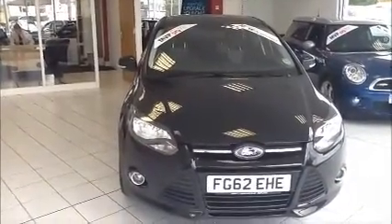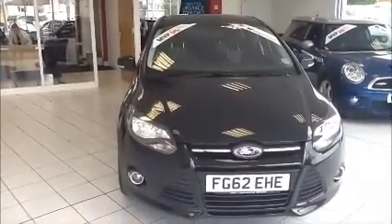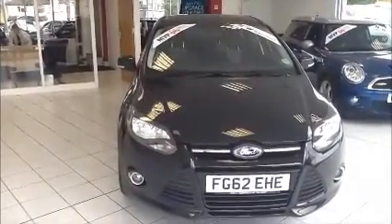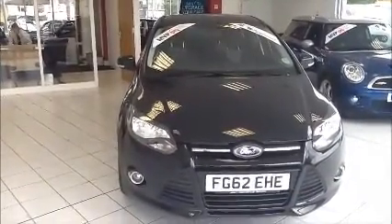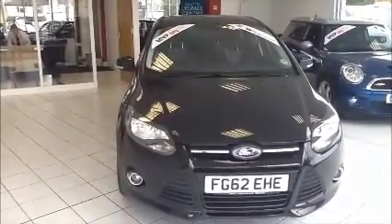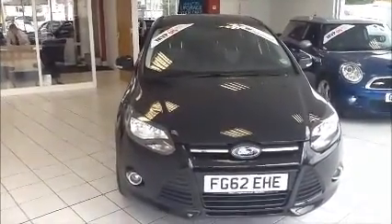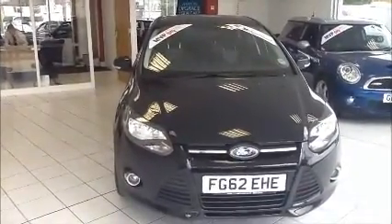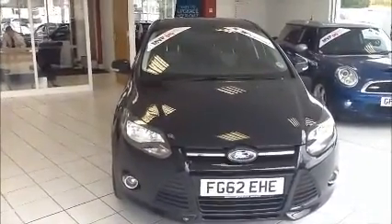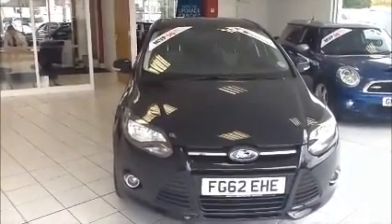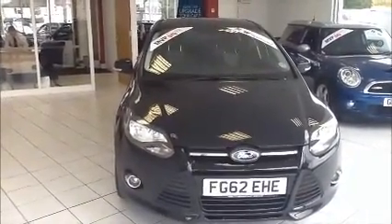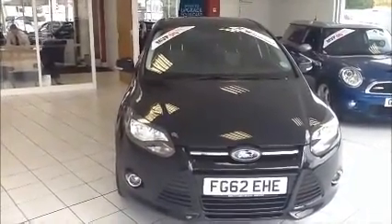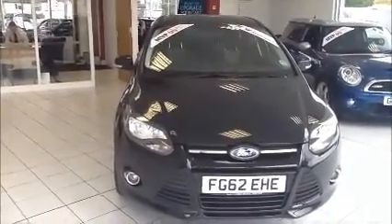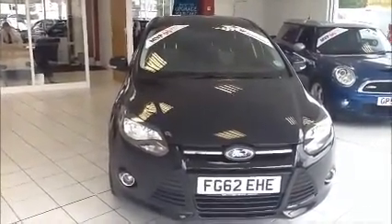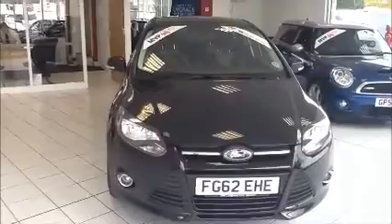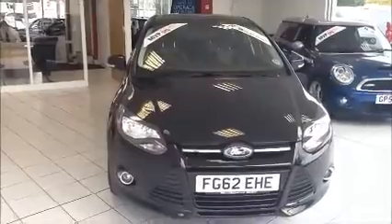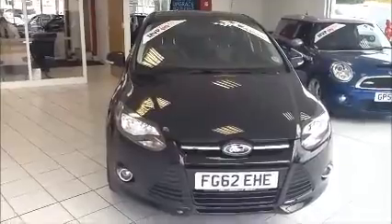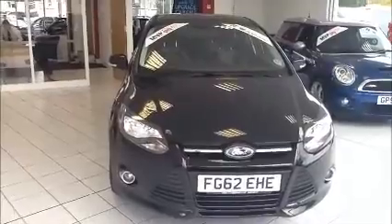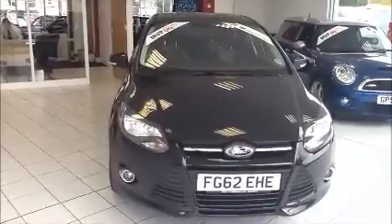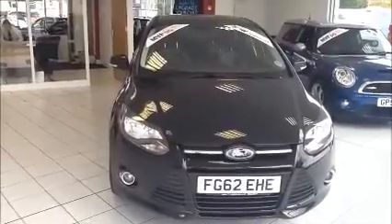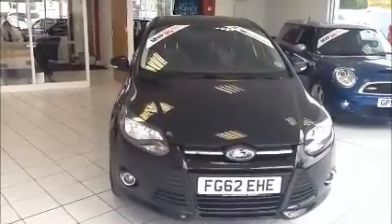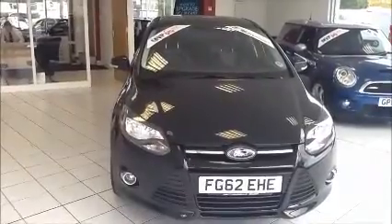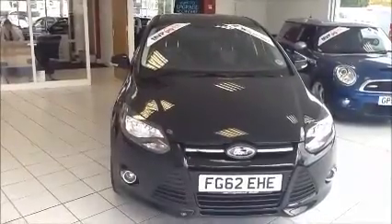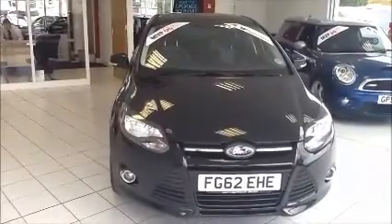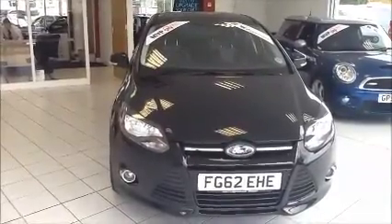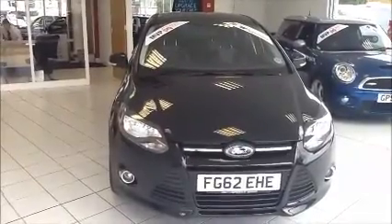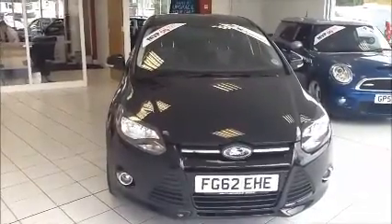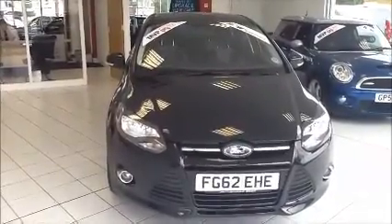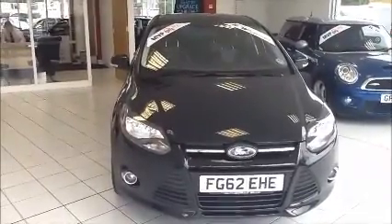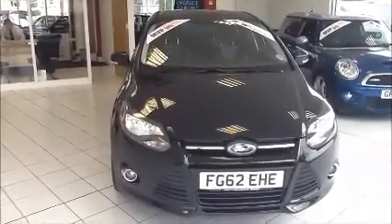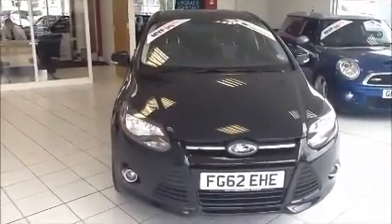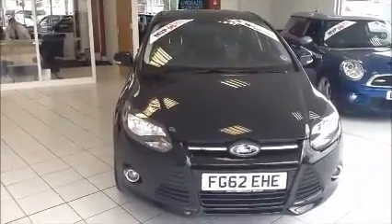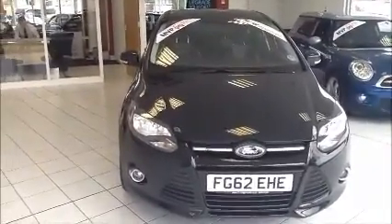It is fitted with a heated front windscreen as standard, as well as front fog lamps that aid visibility.